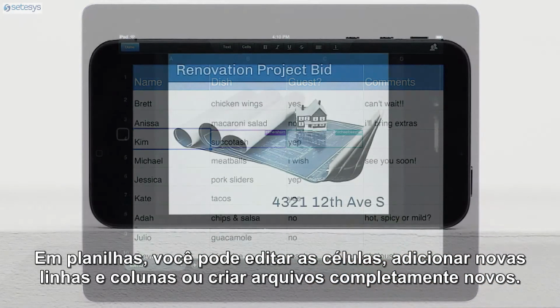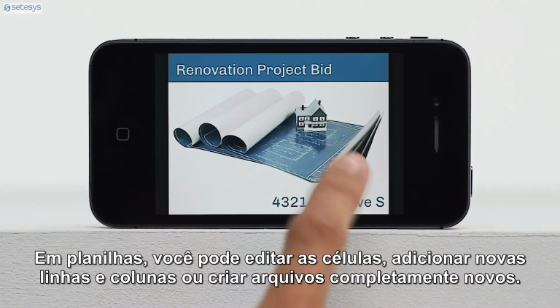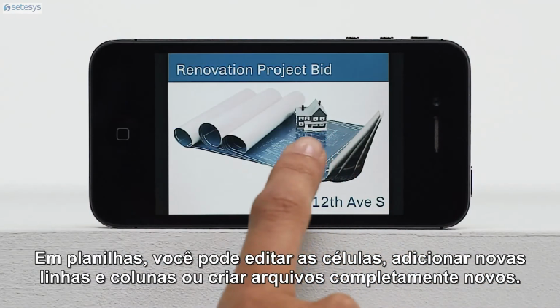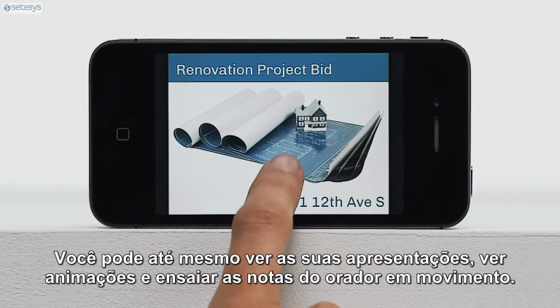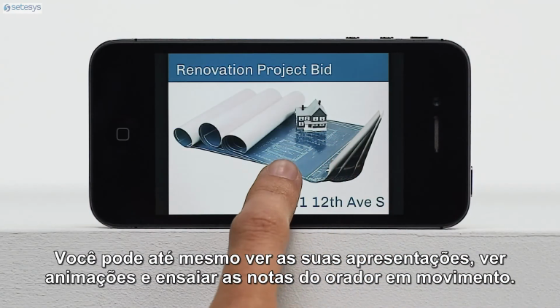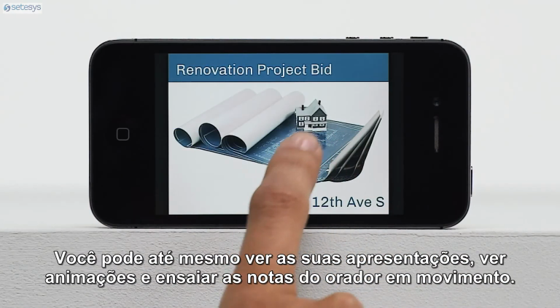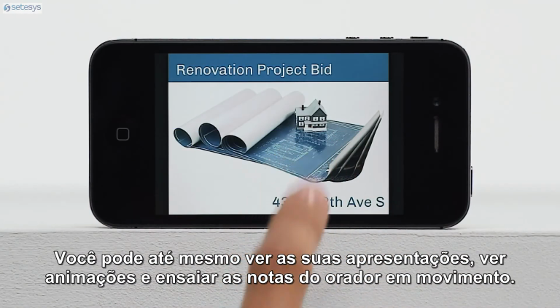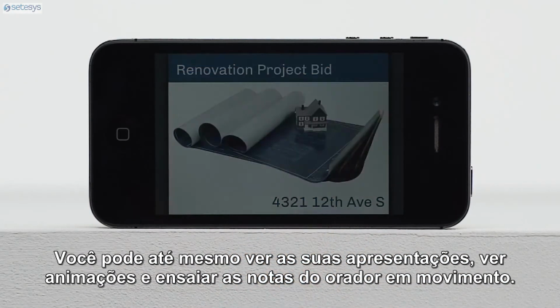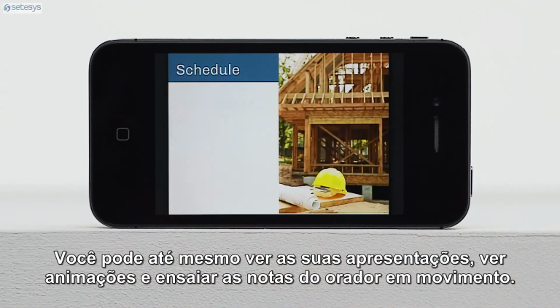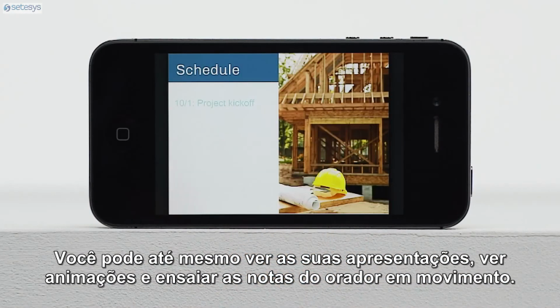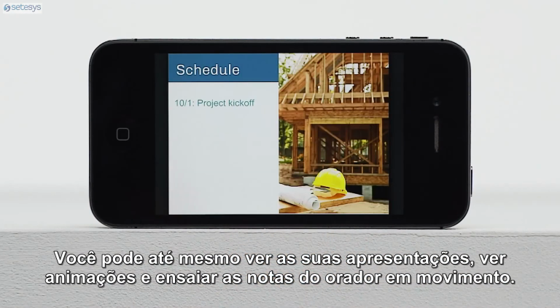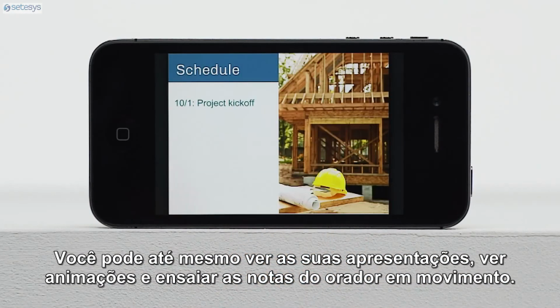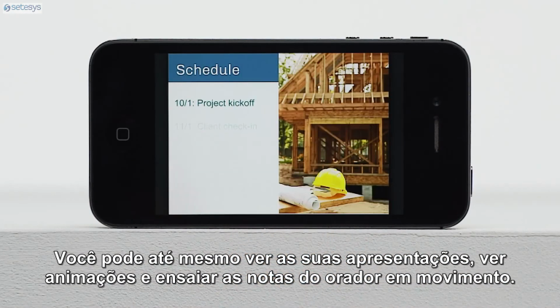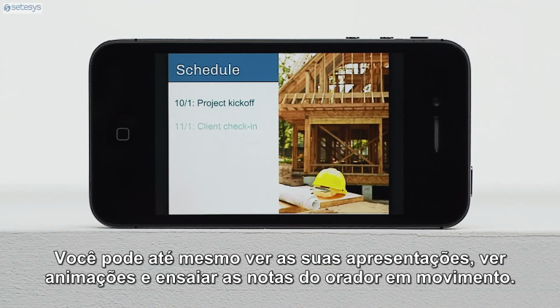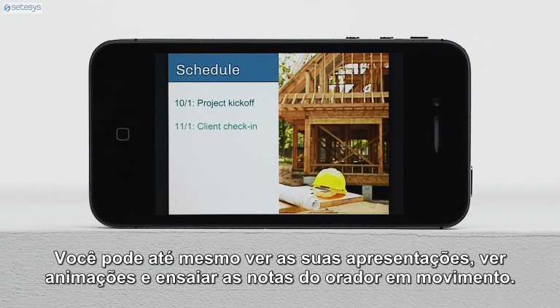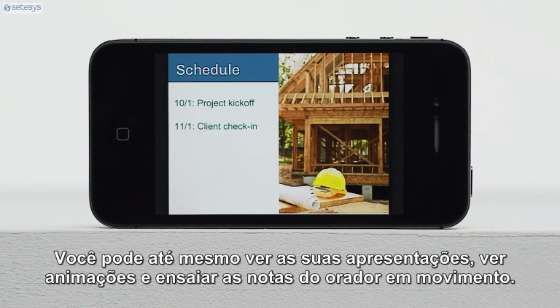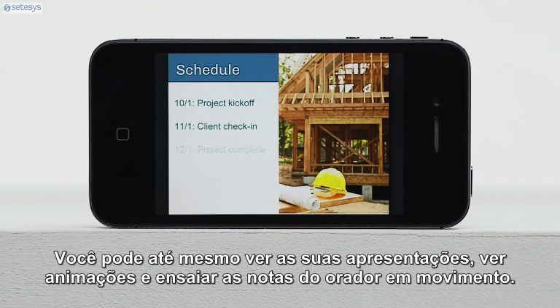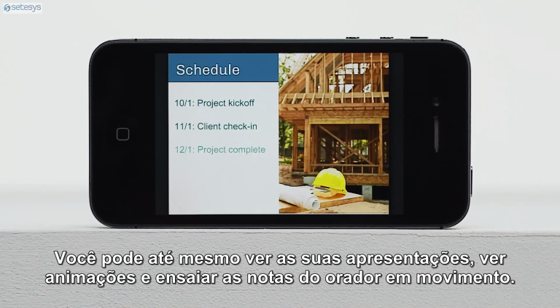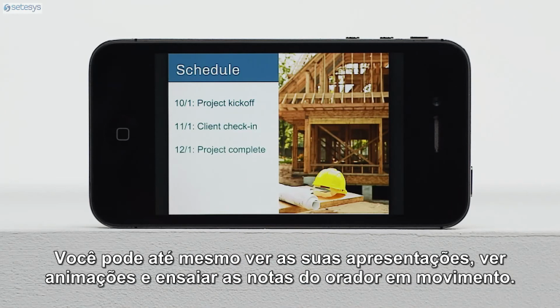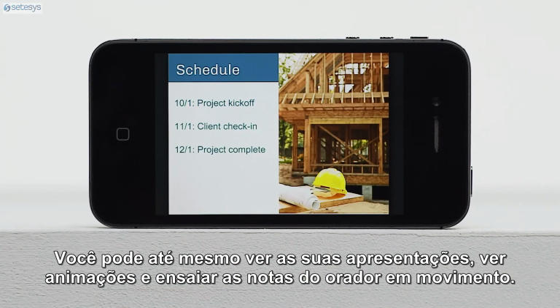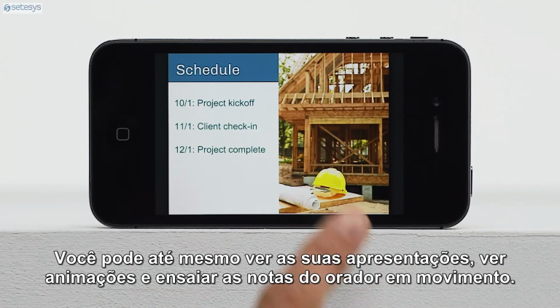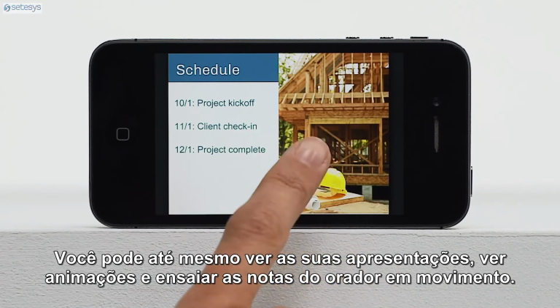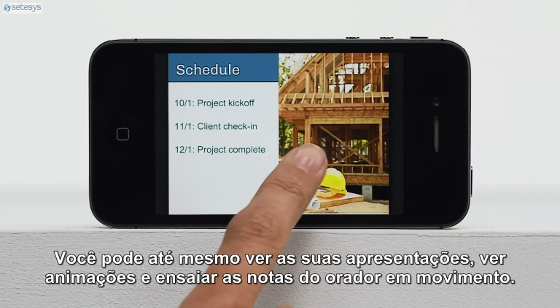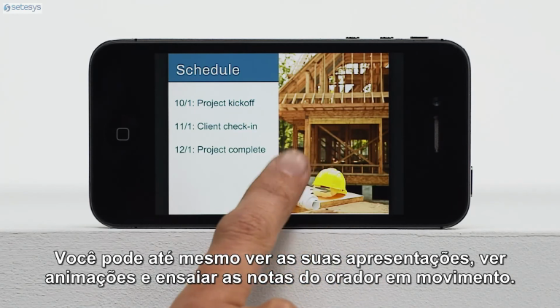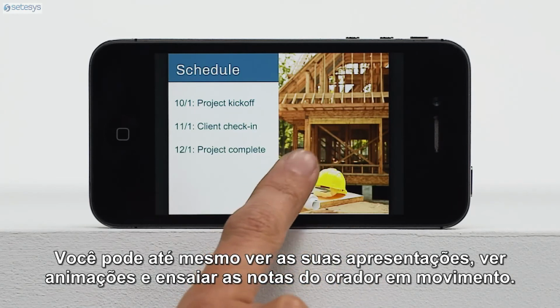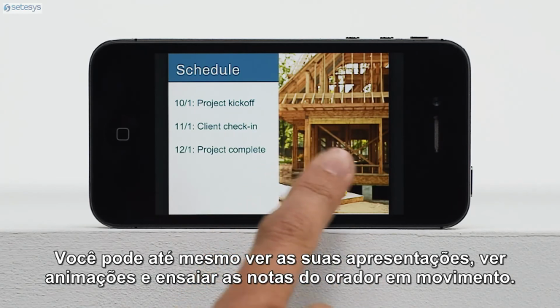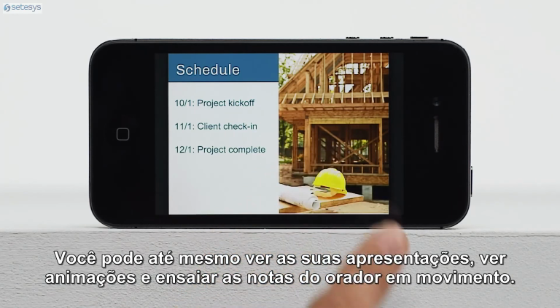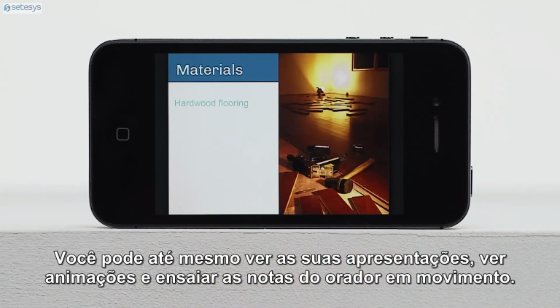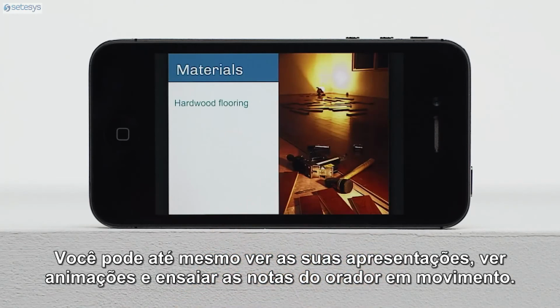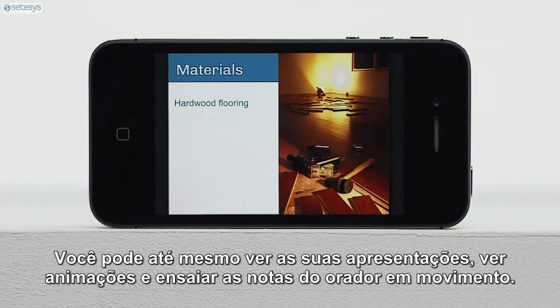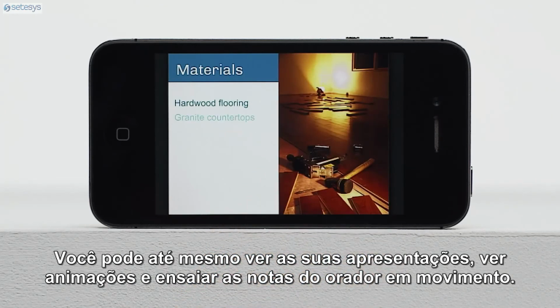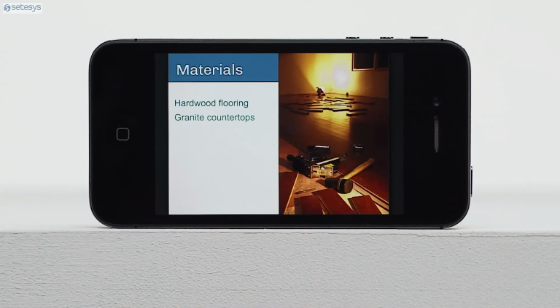You can even view your presentations, see animations, and rehearse speaker notes on the go.